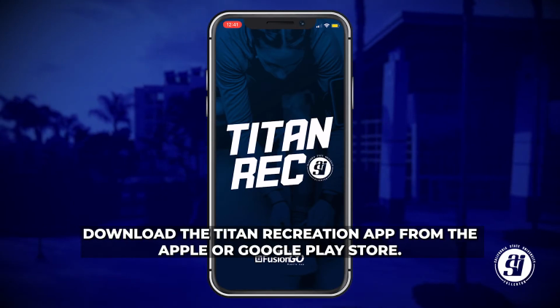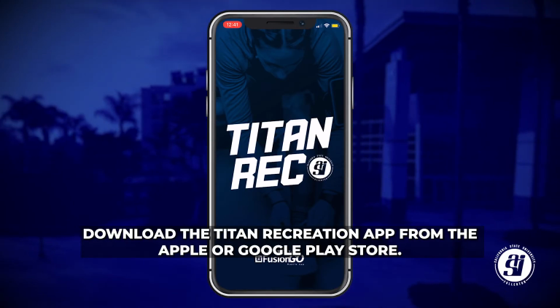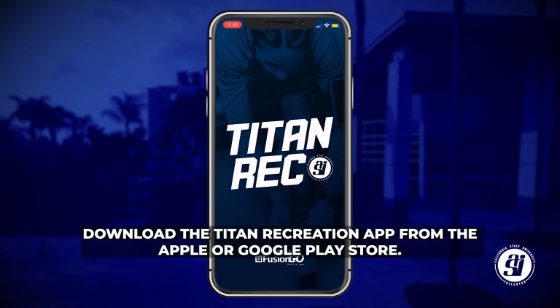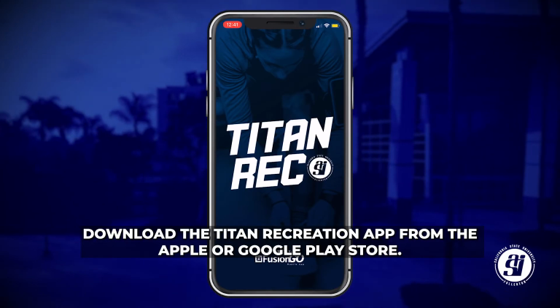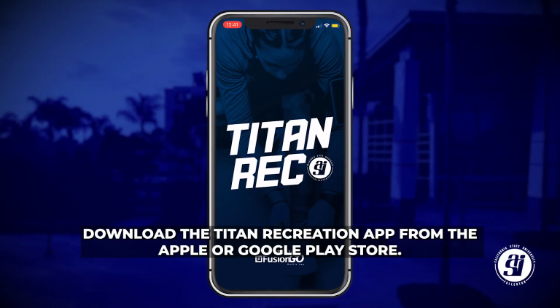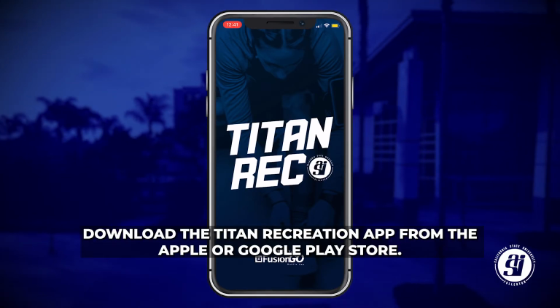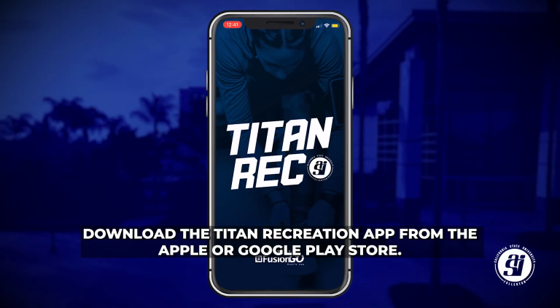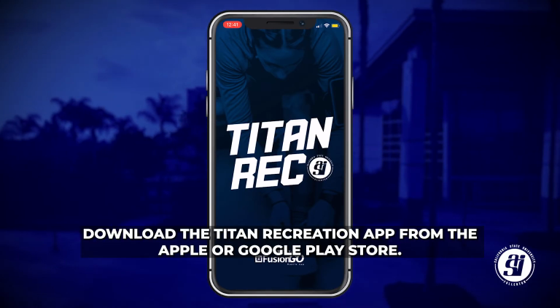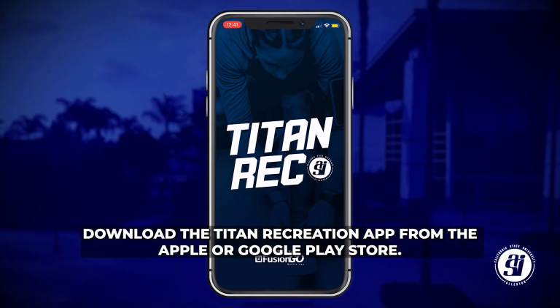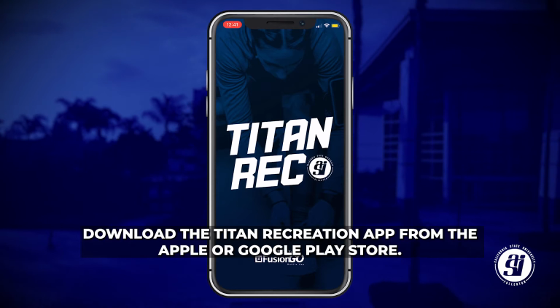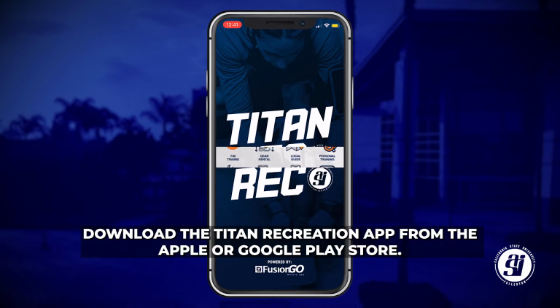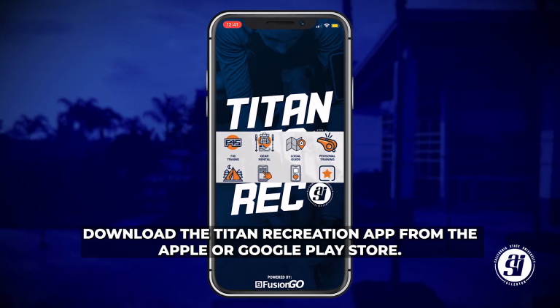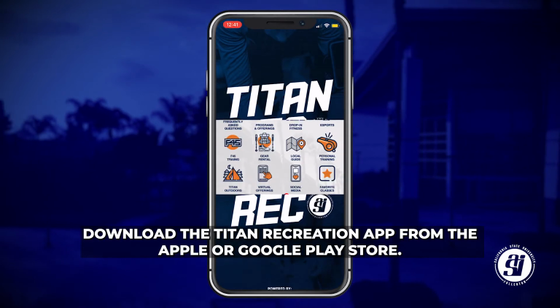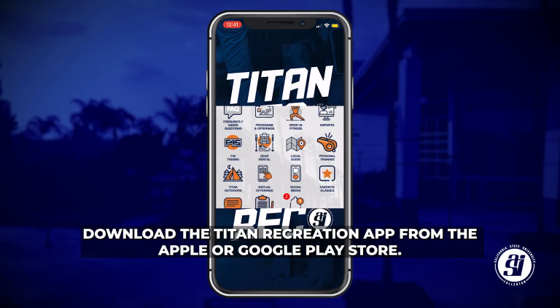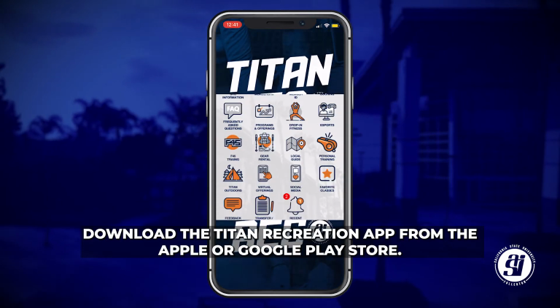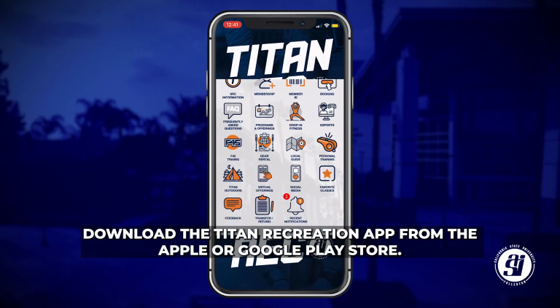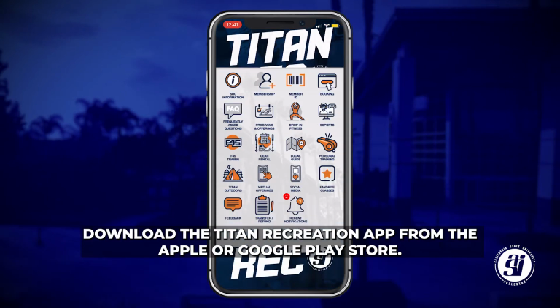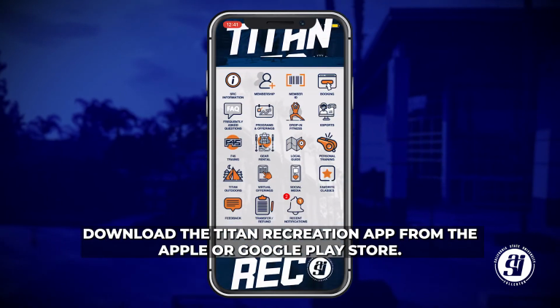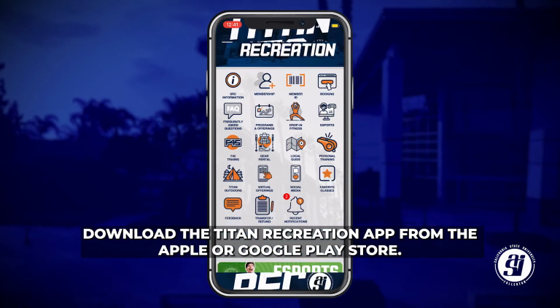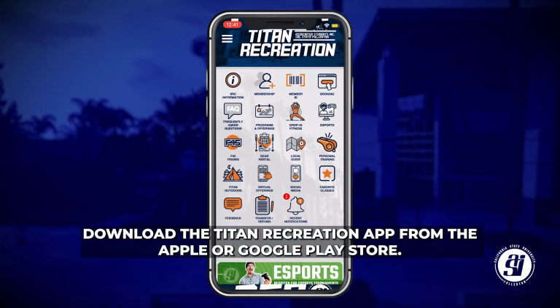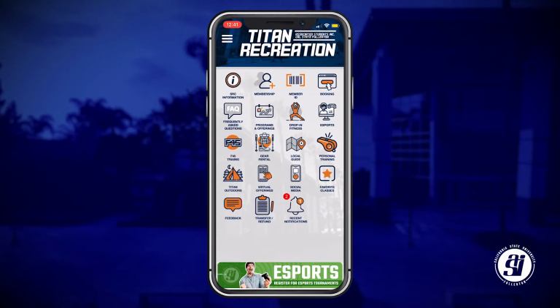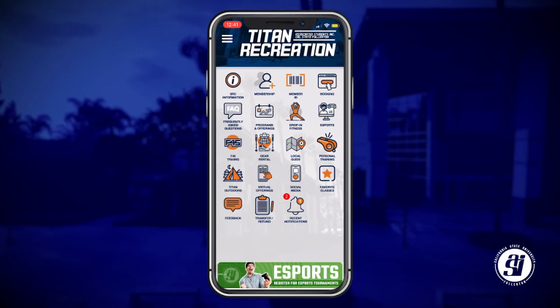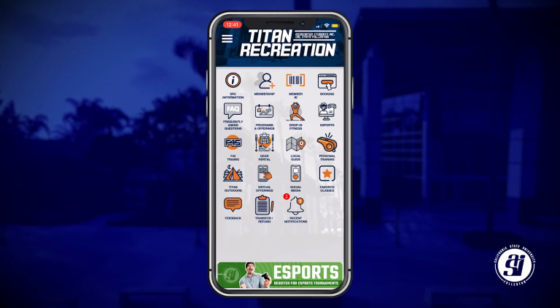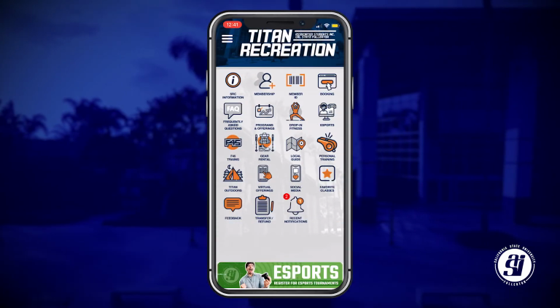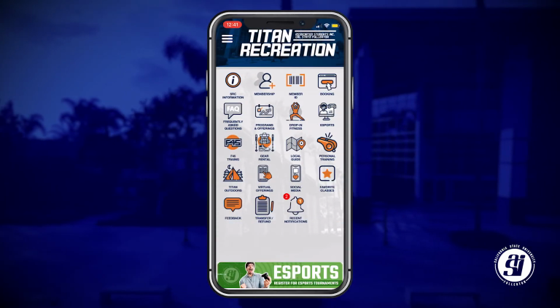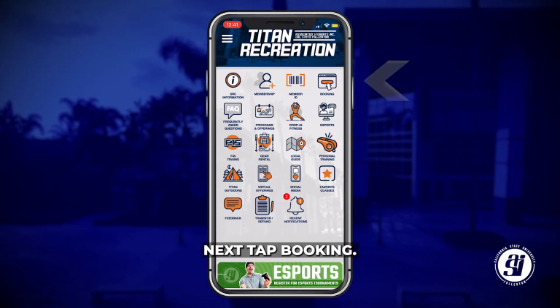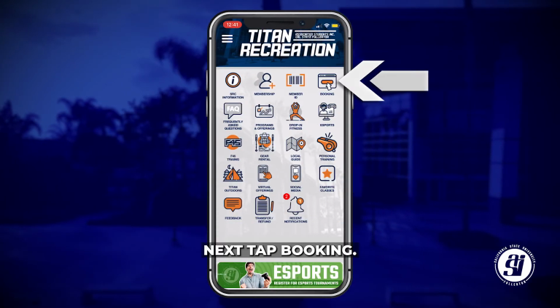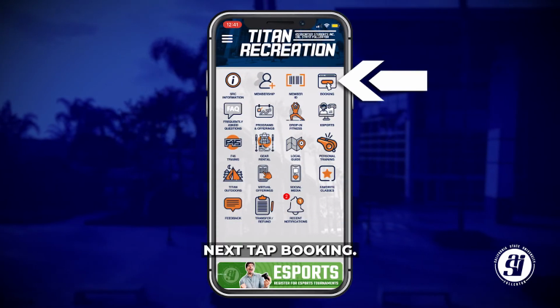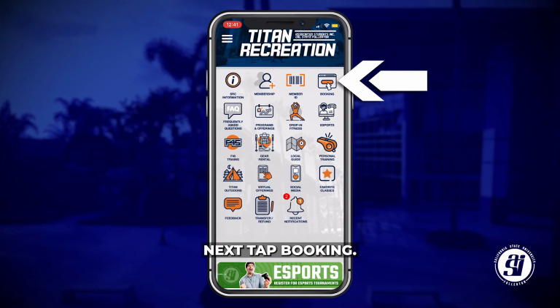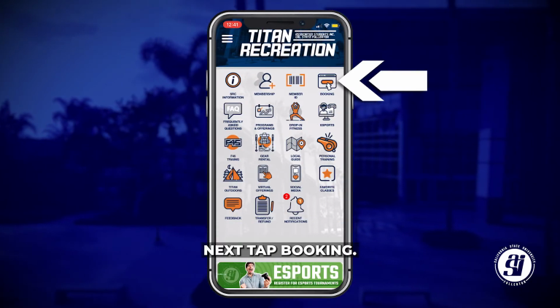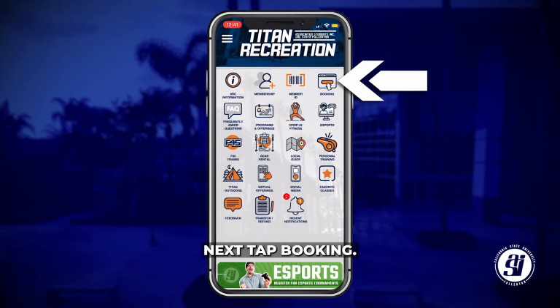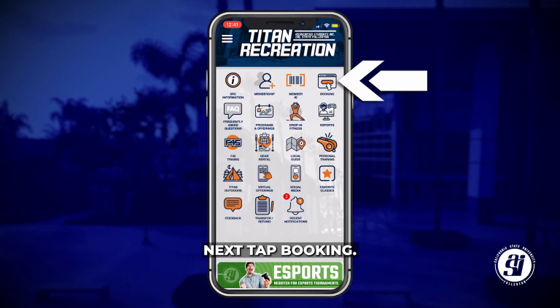Download the Titan Recreation app from the Apple or Google Play Store. Next, tap Booking.